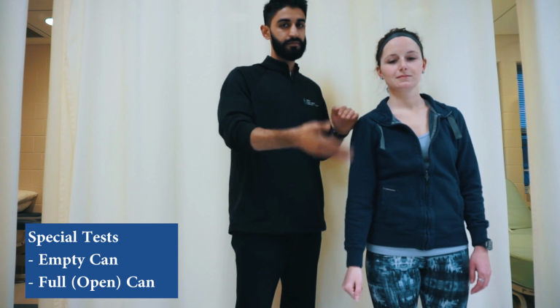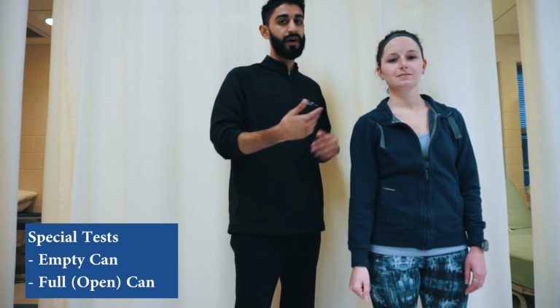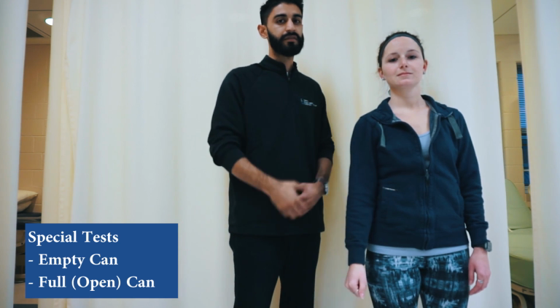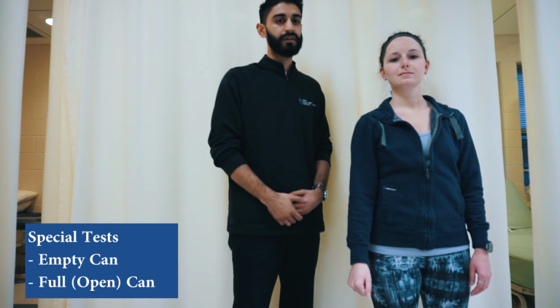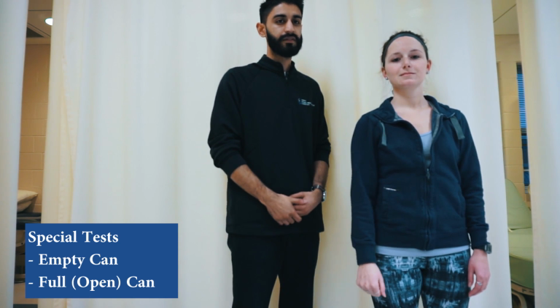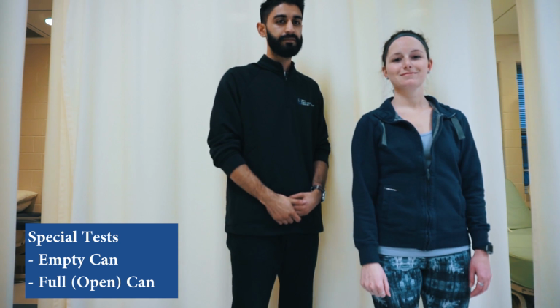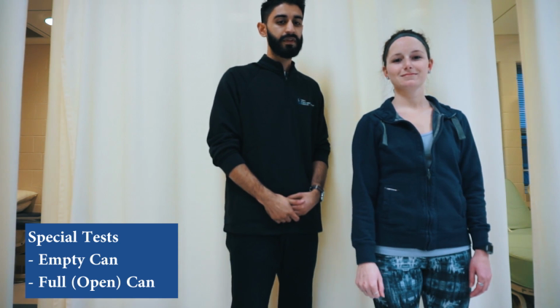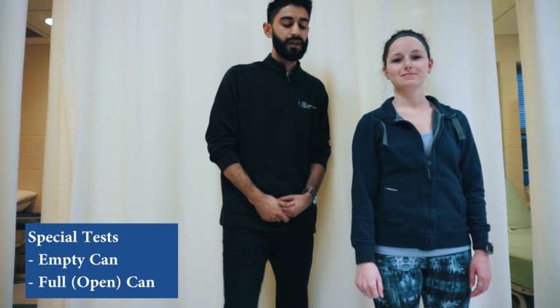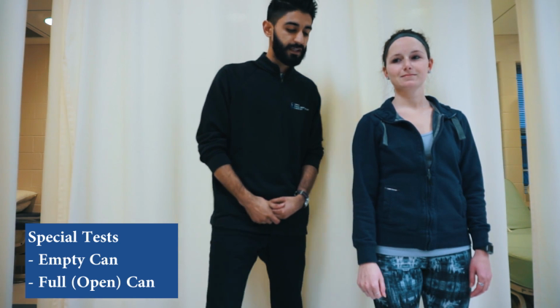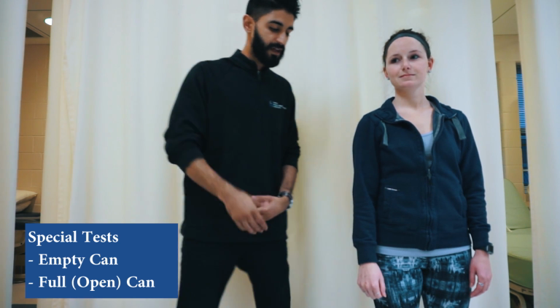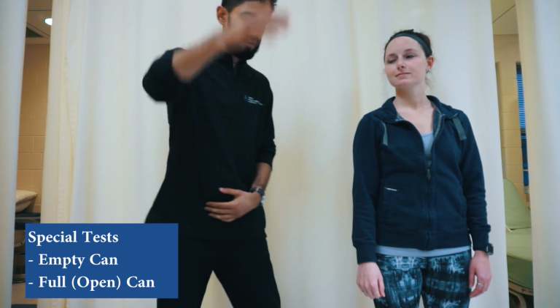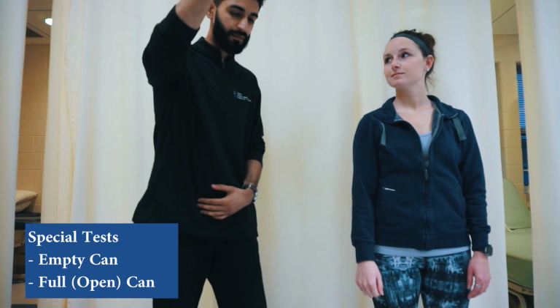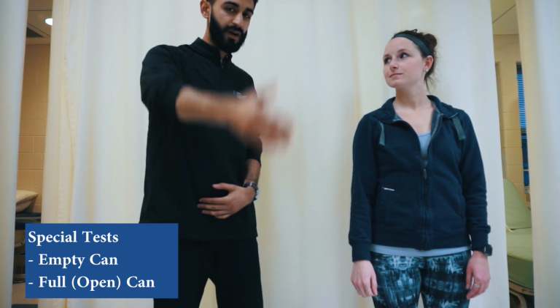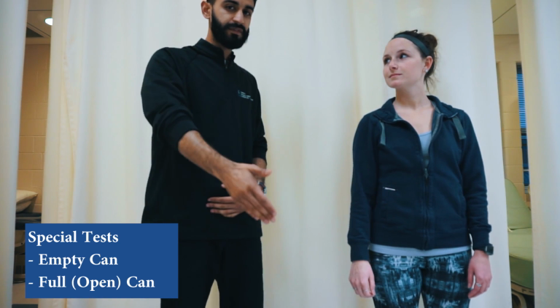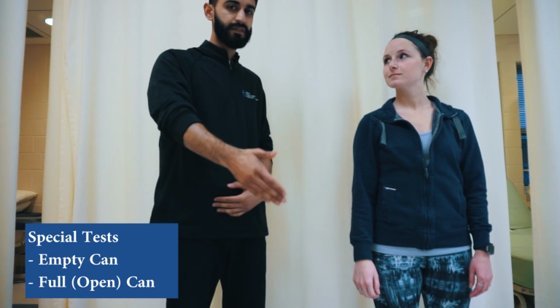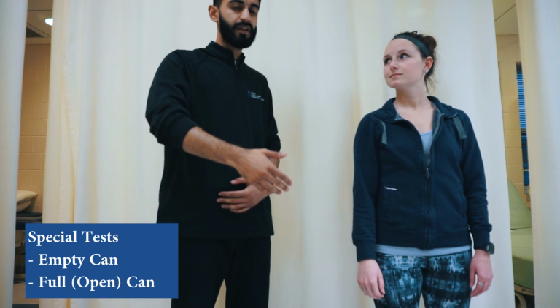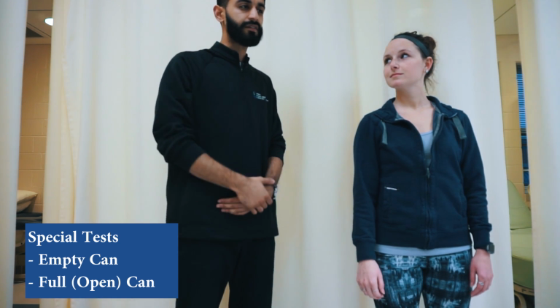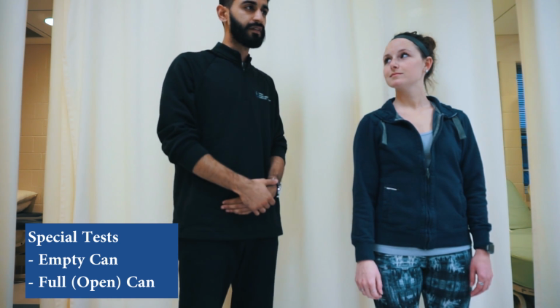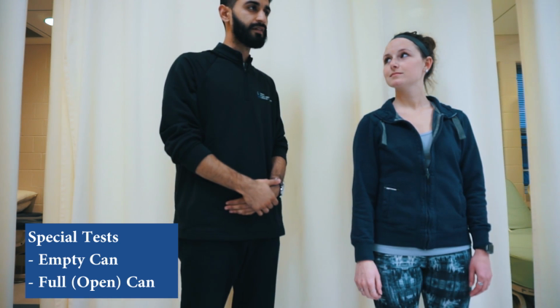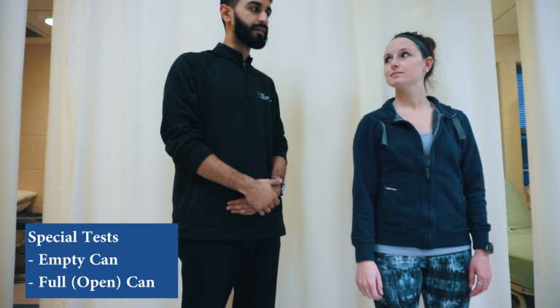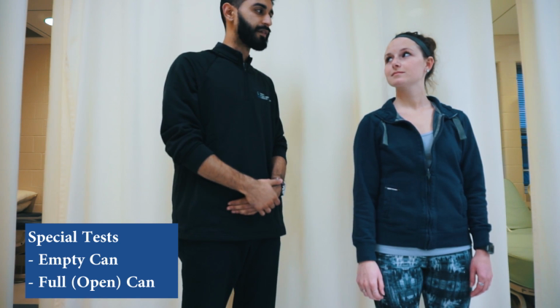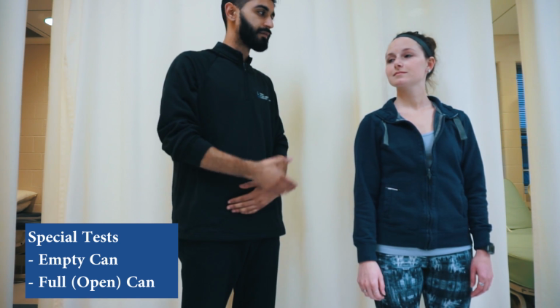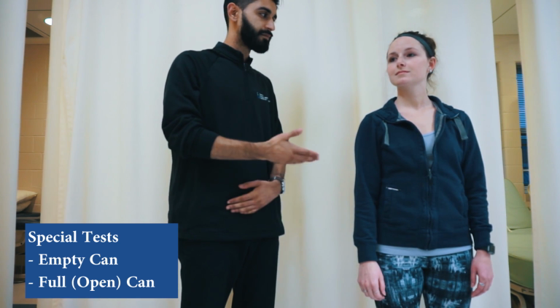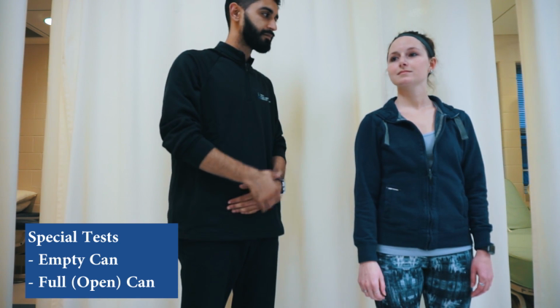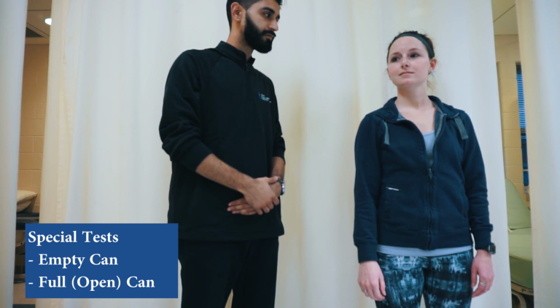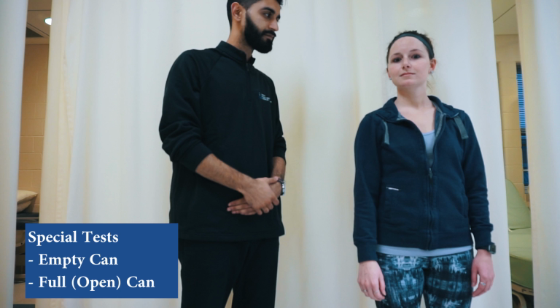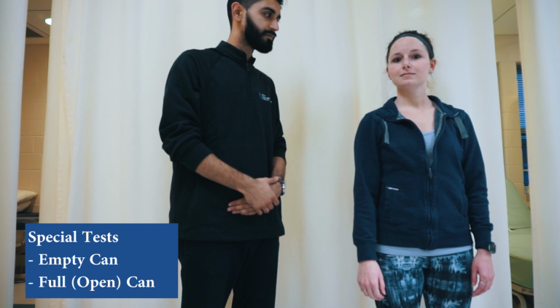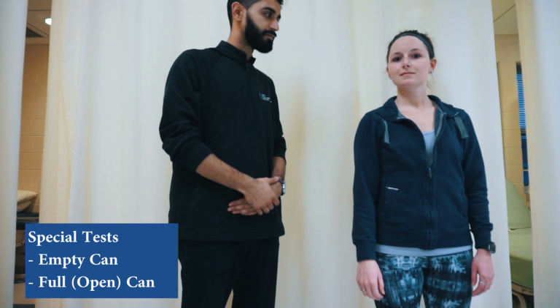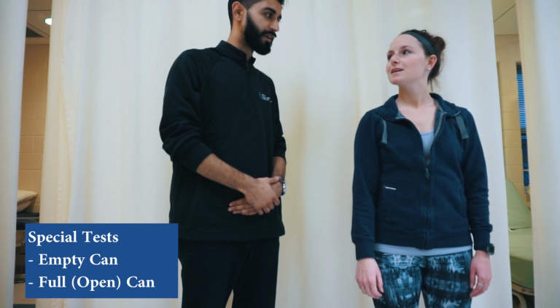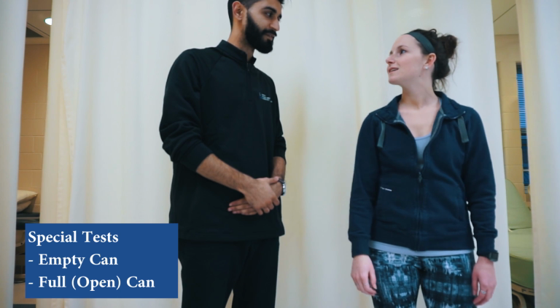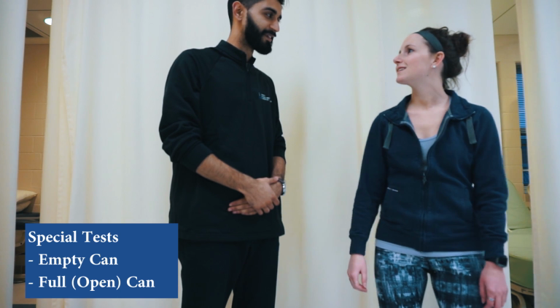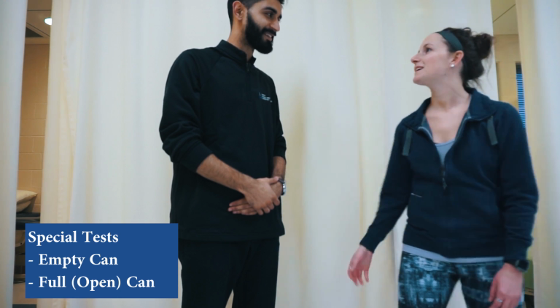Each time the arm drops, that is indicative of a positive test.